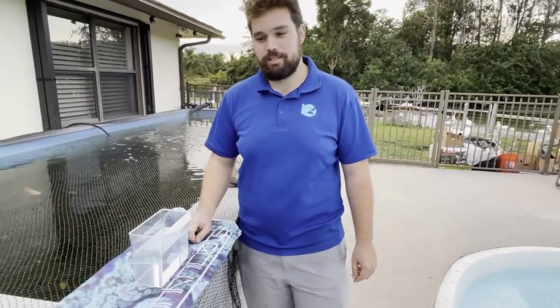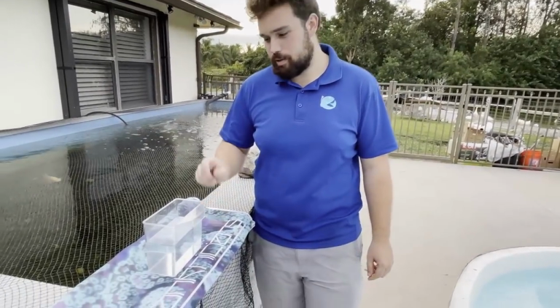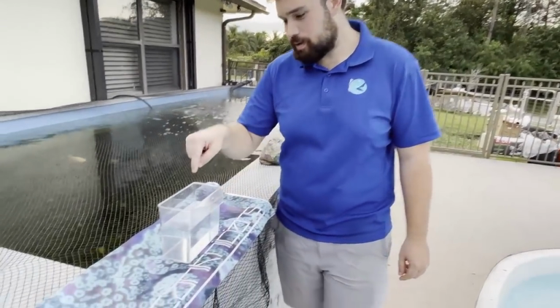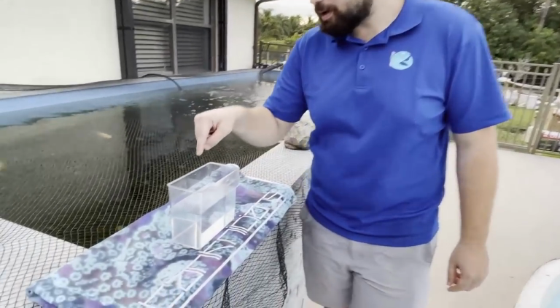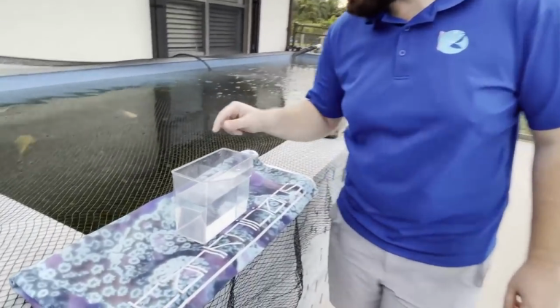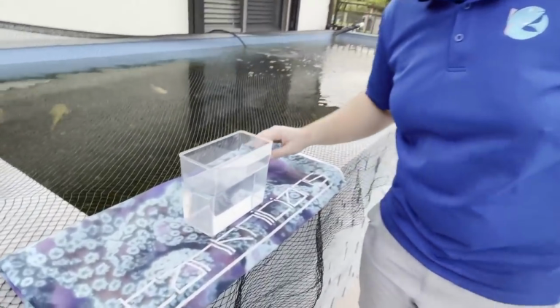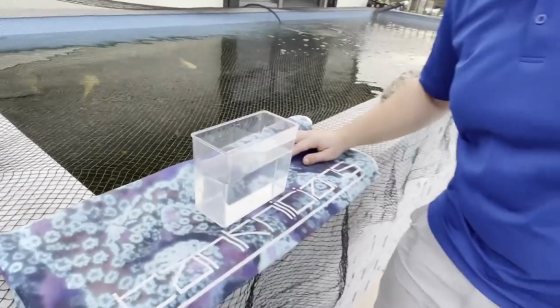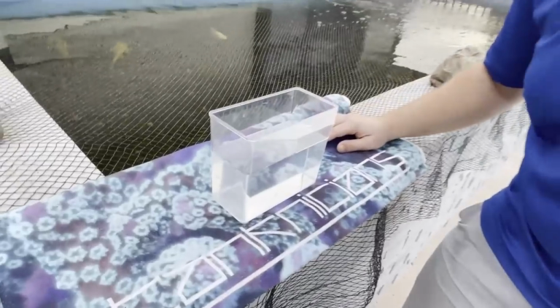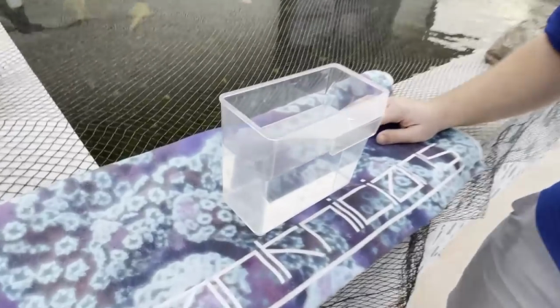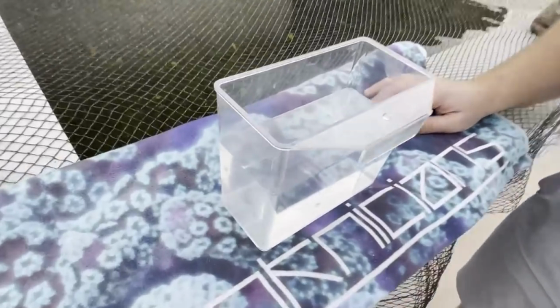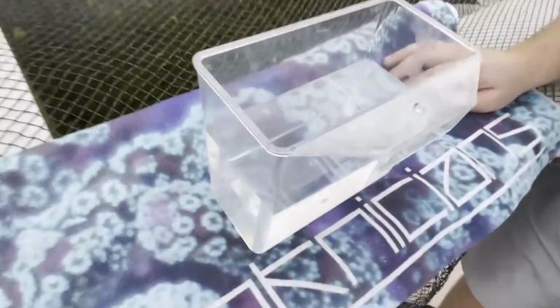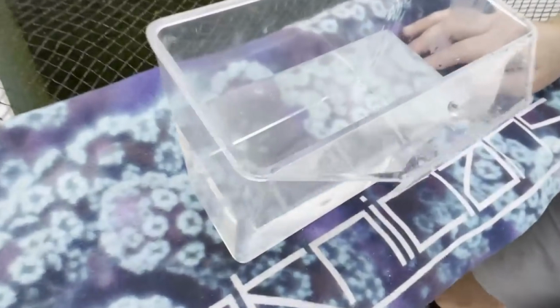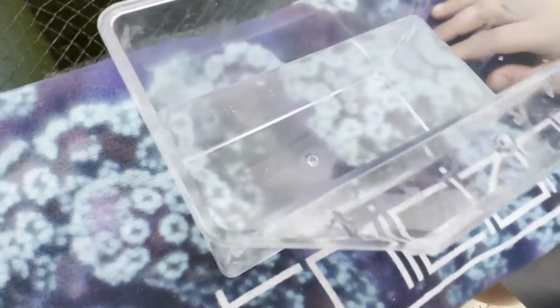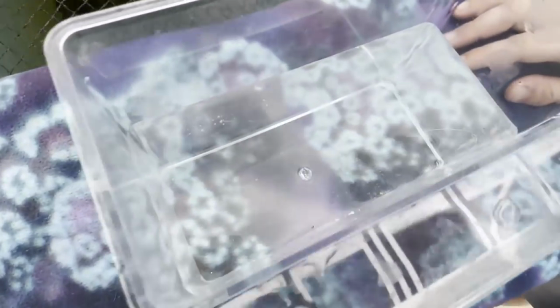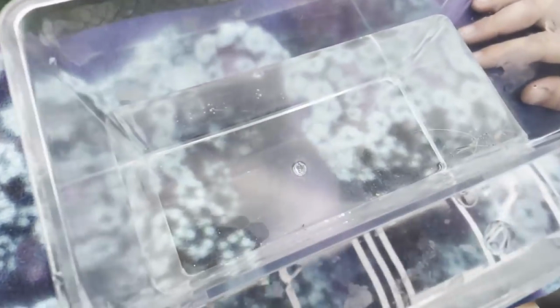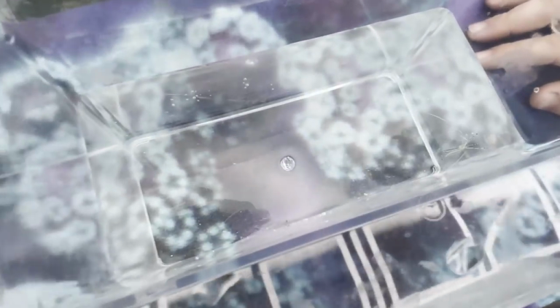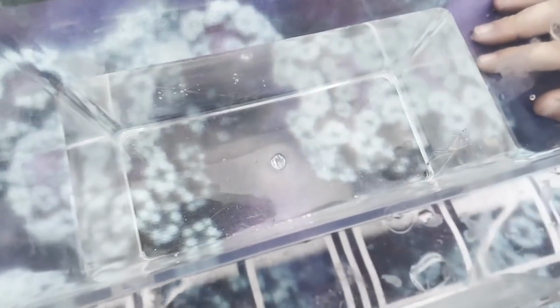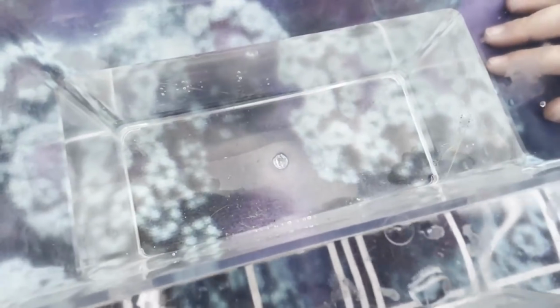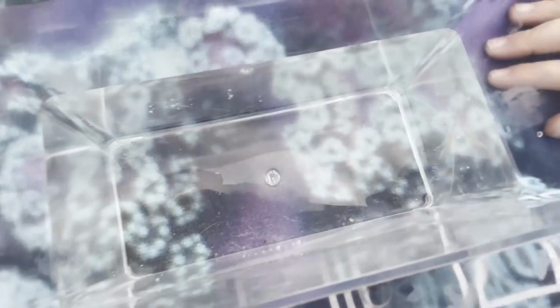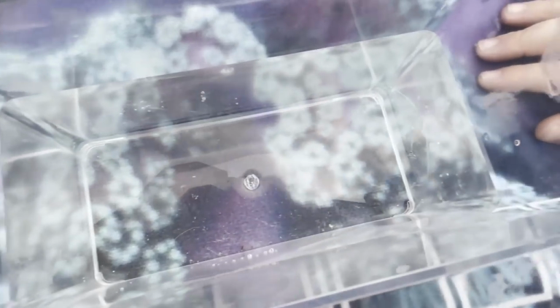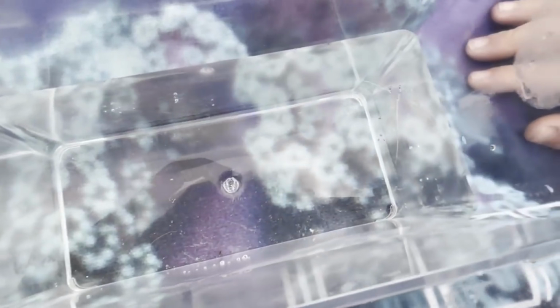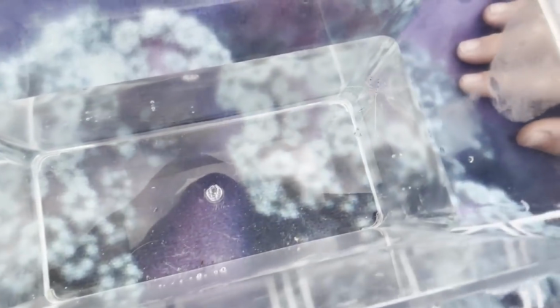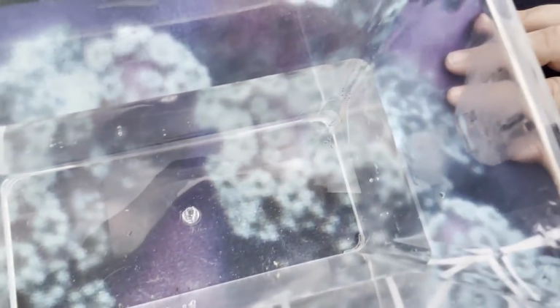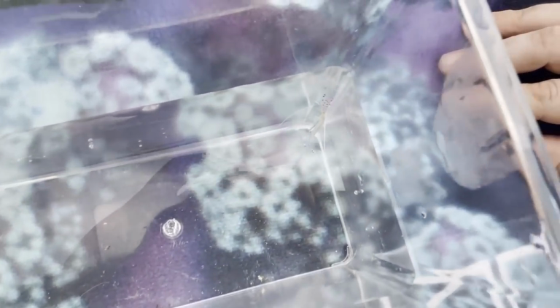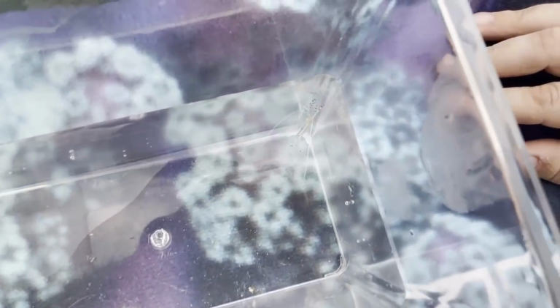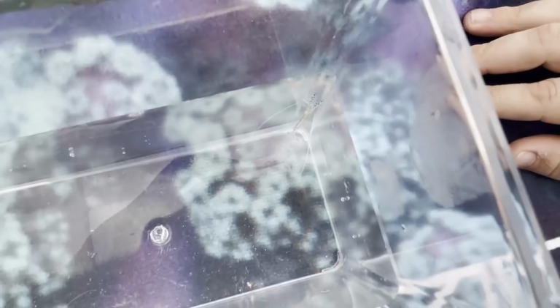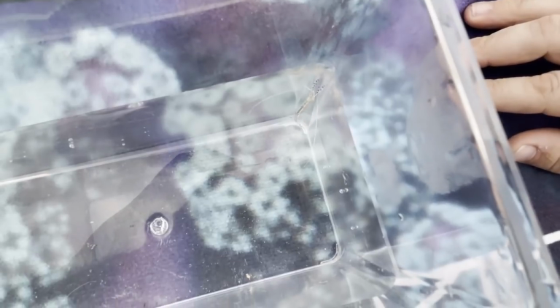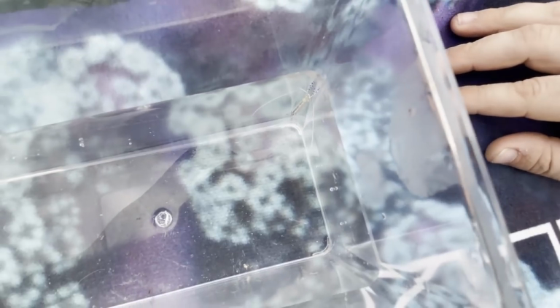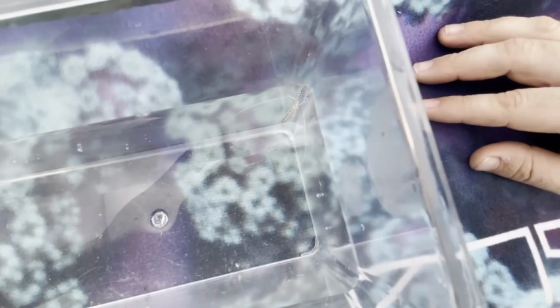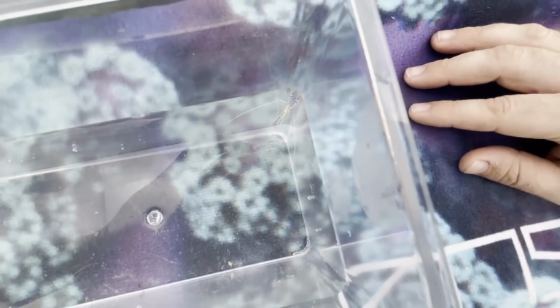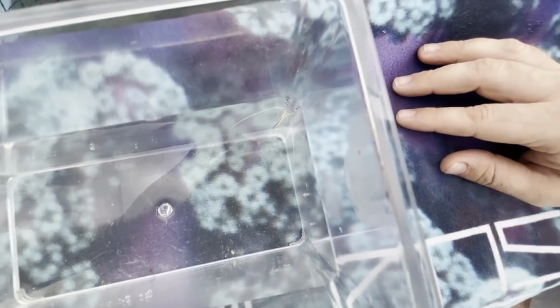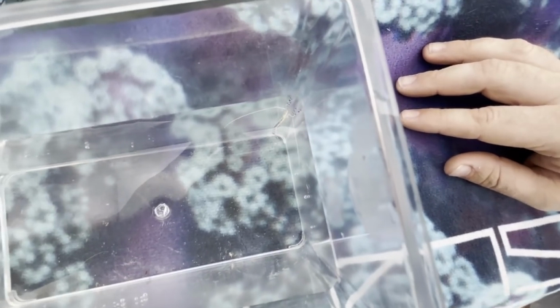Come in close on that, John. Can you get the purple? The purple on this one is really, really nice.